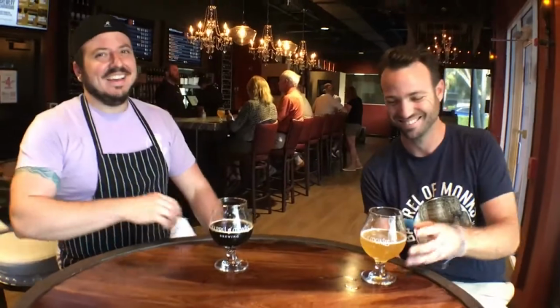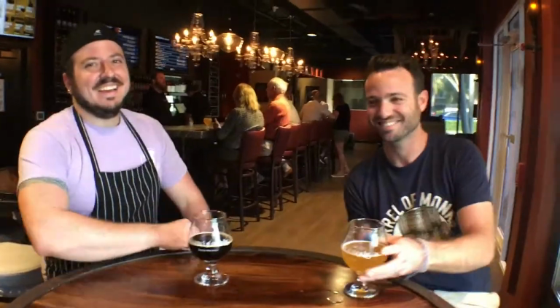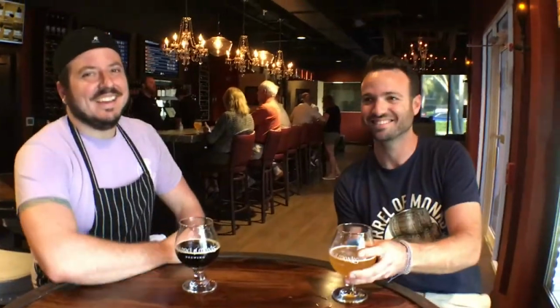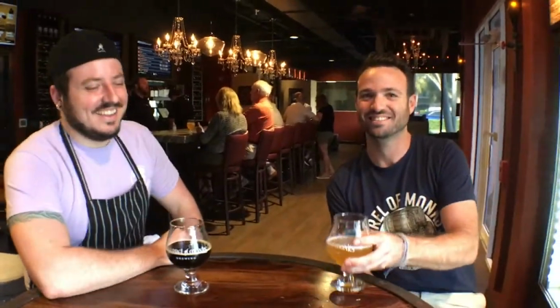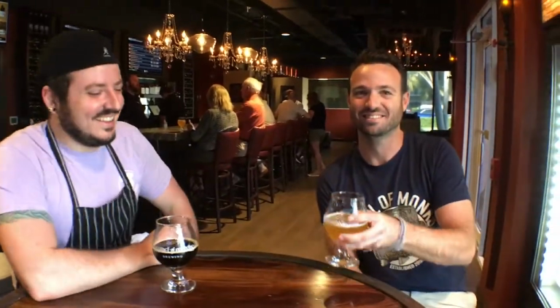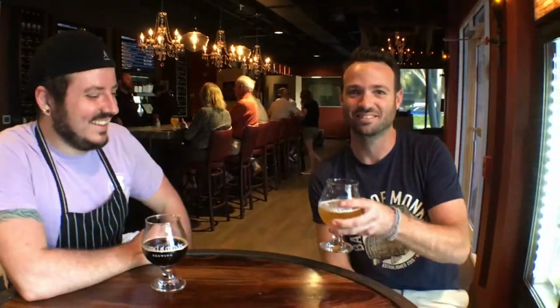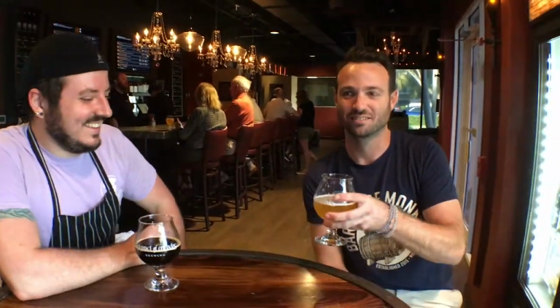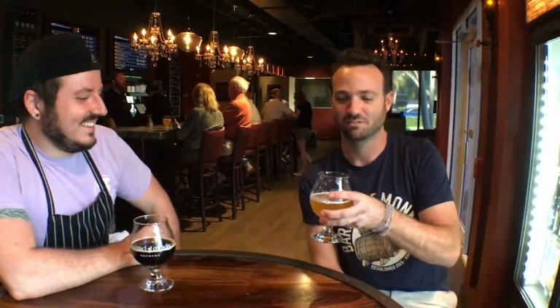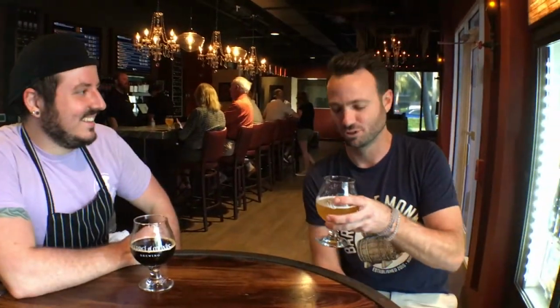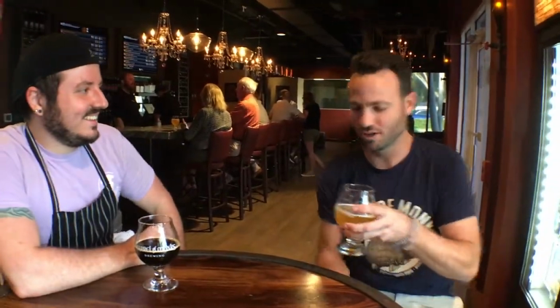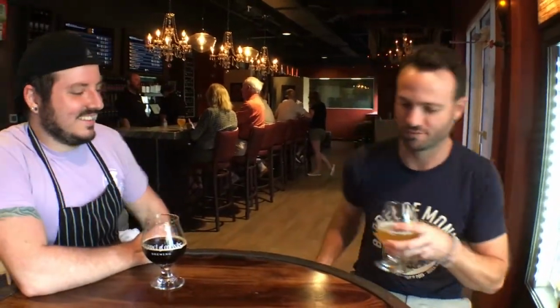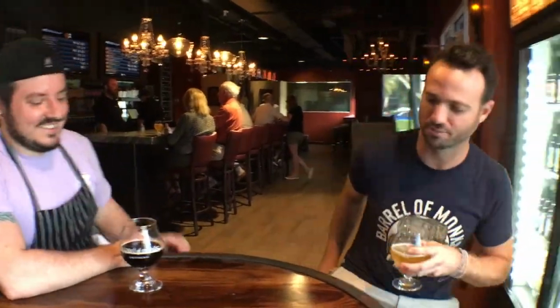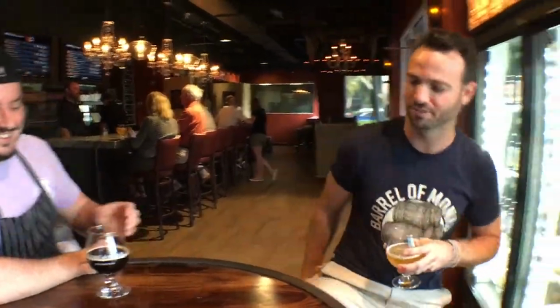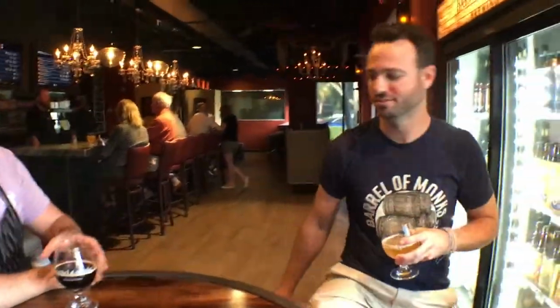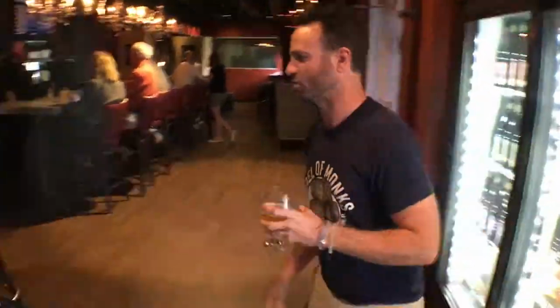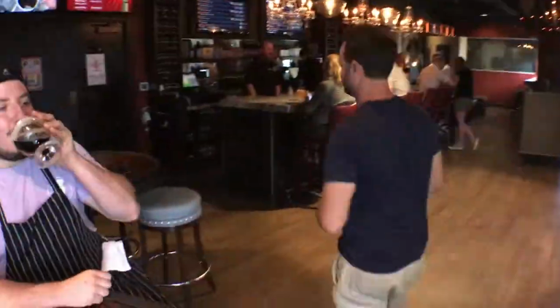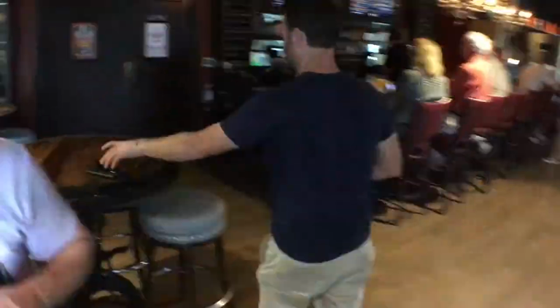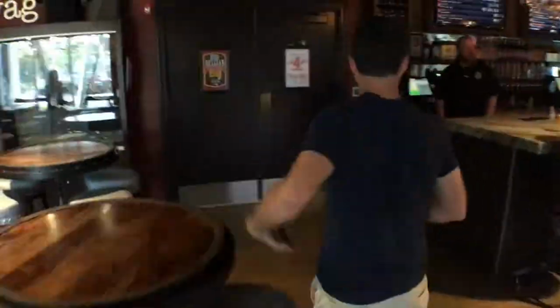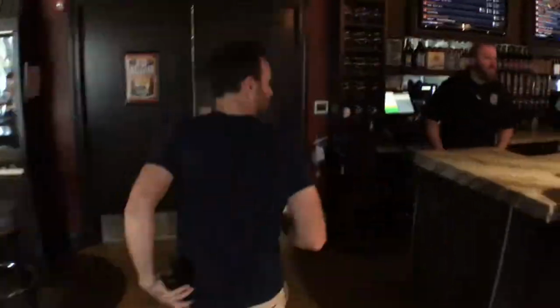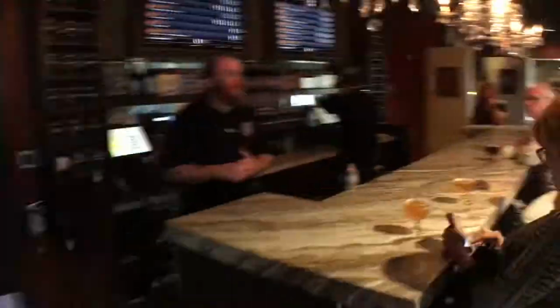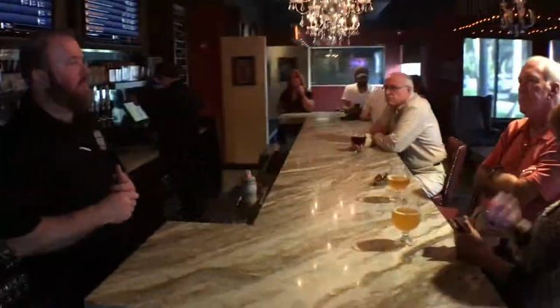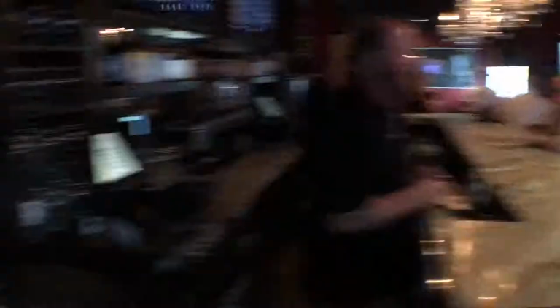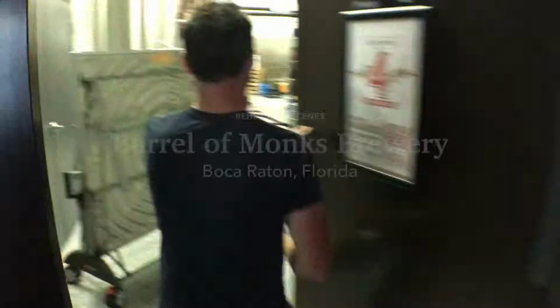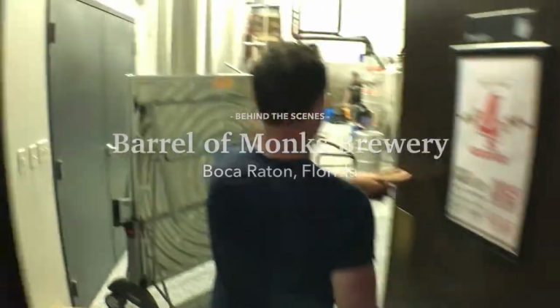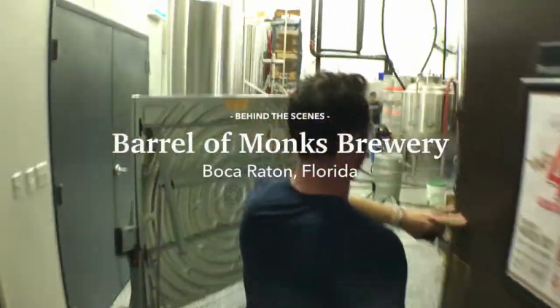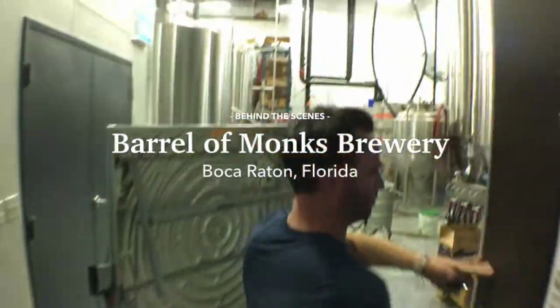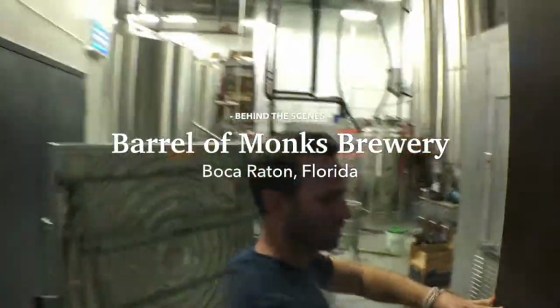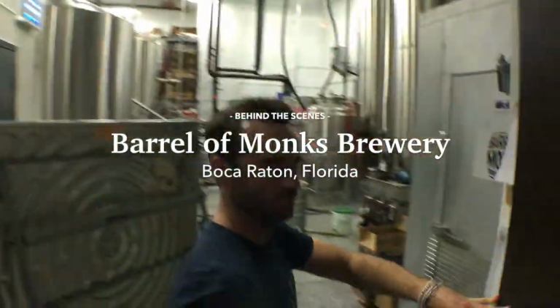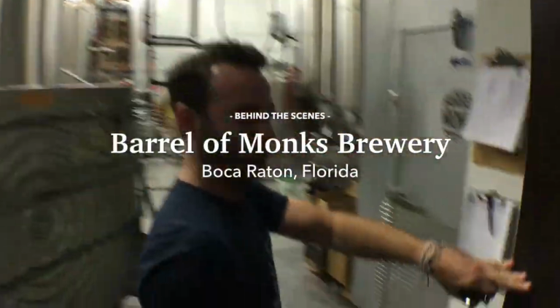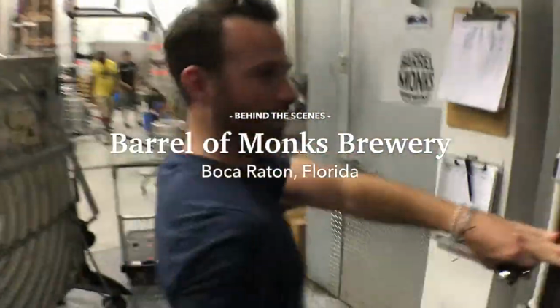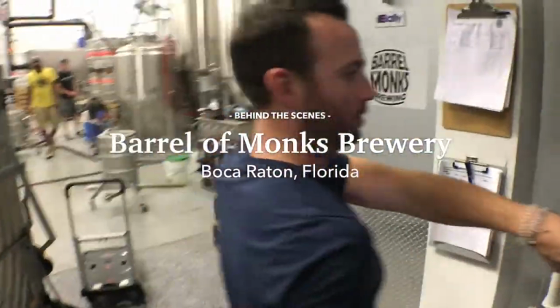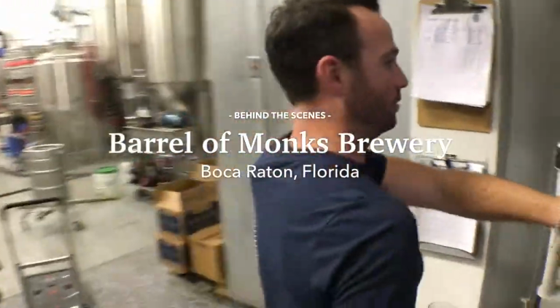Eric, would you mind giving us a tour of the brewery? Sure, follow me. Welcome to the Thunderdome.